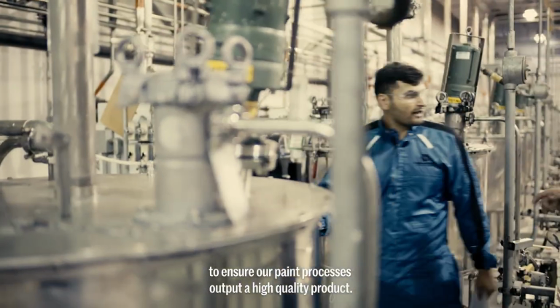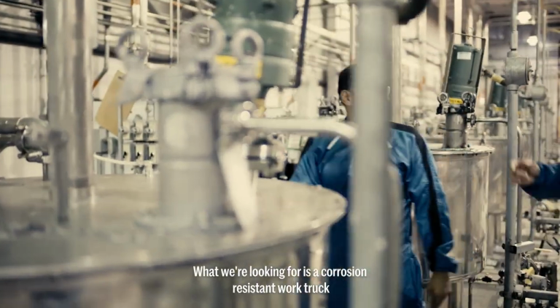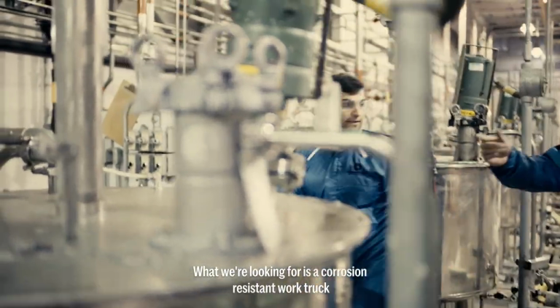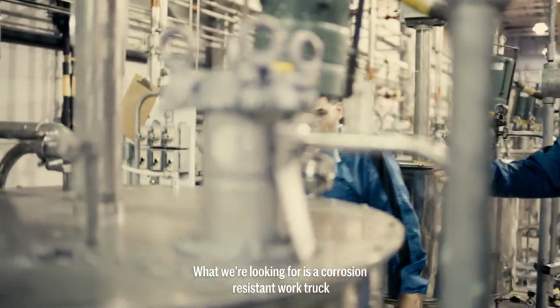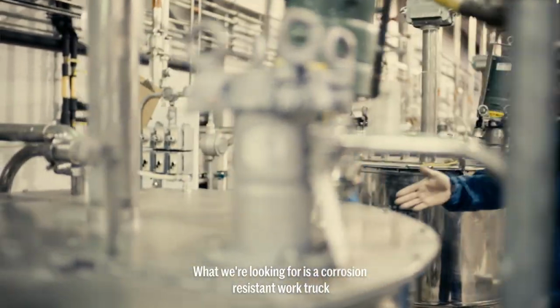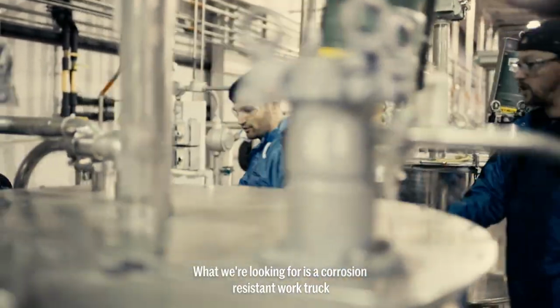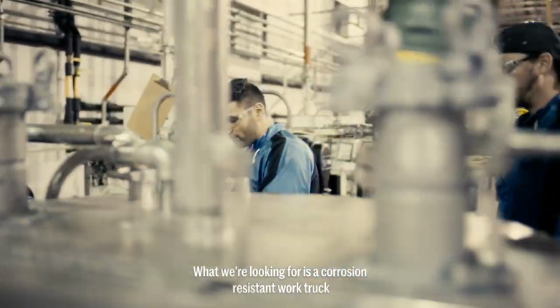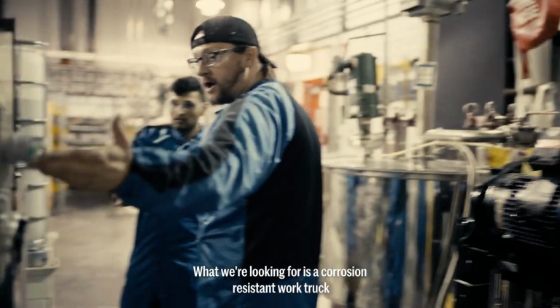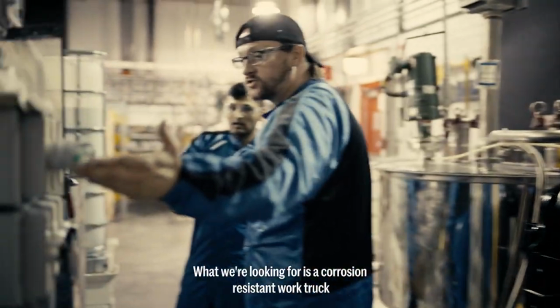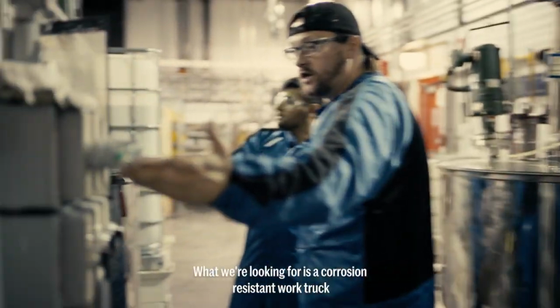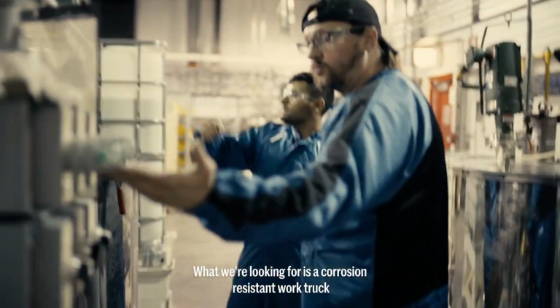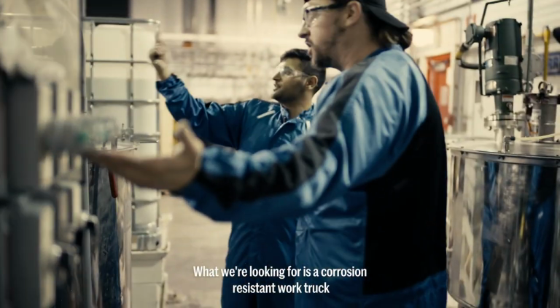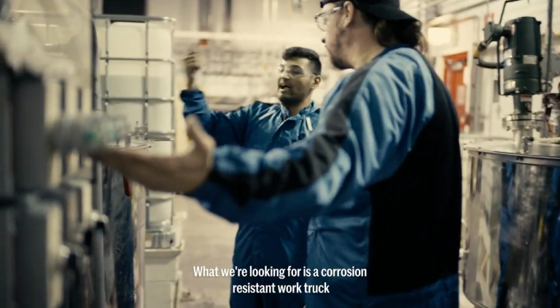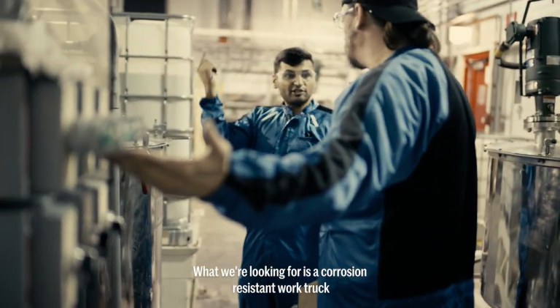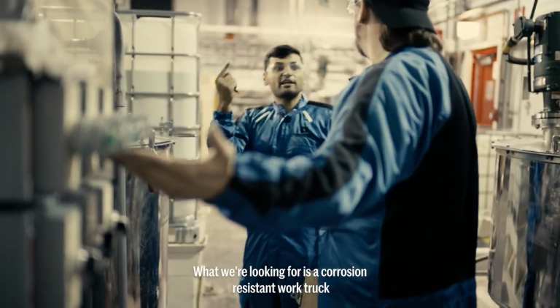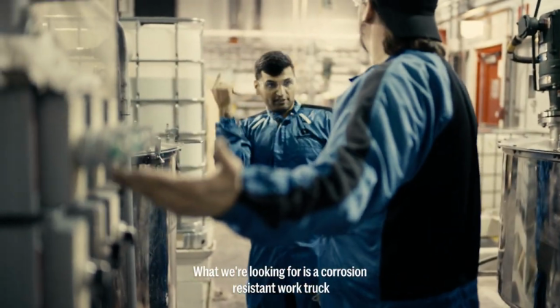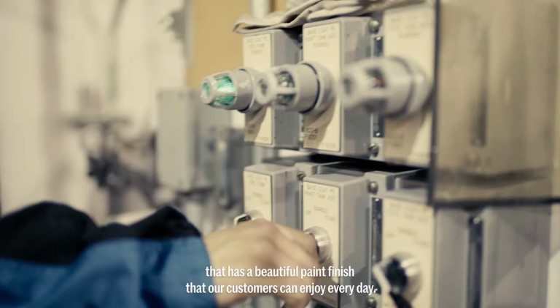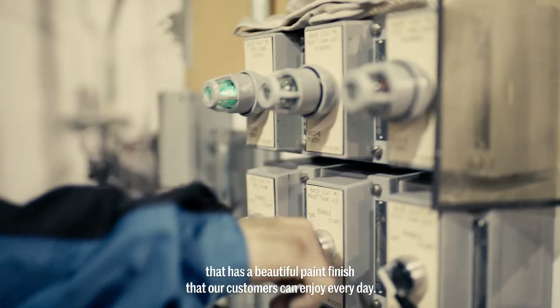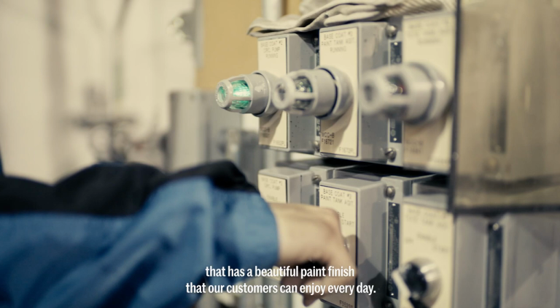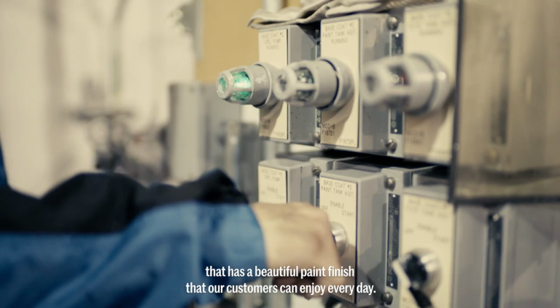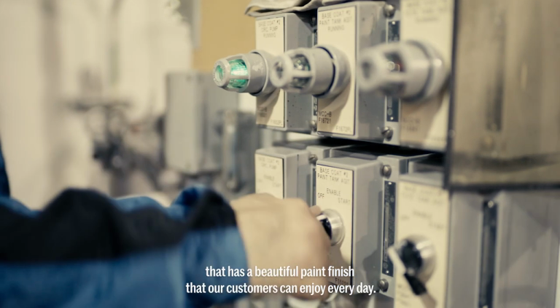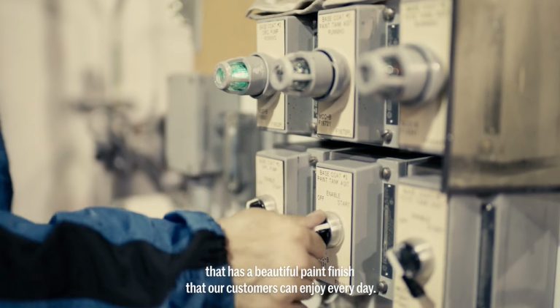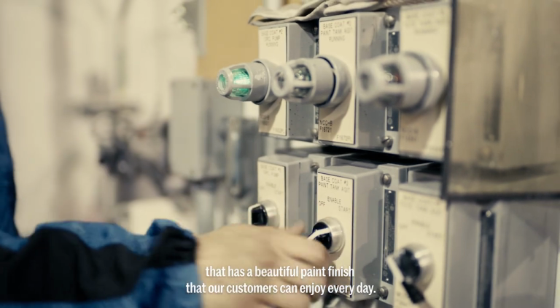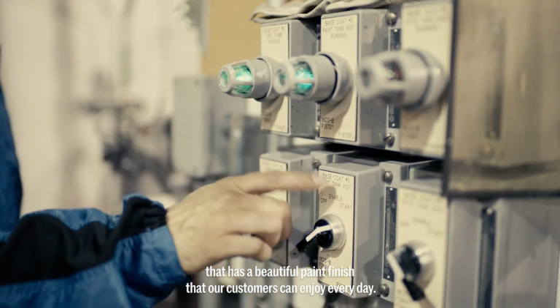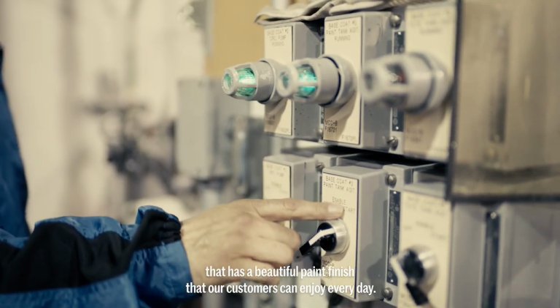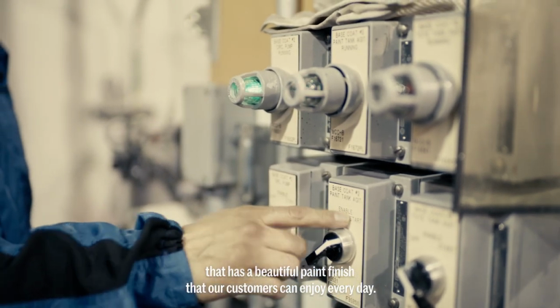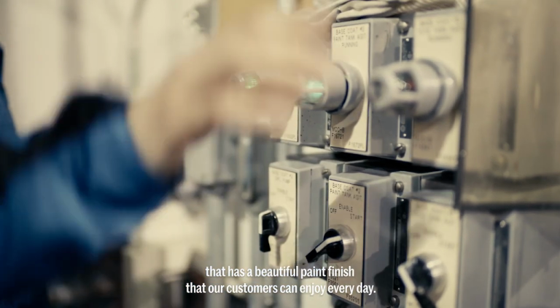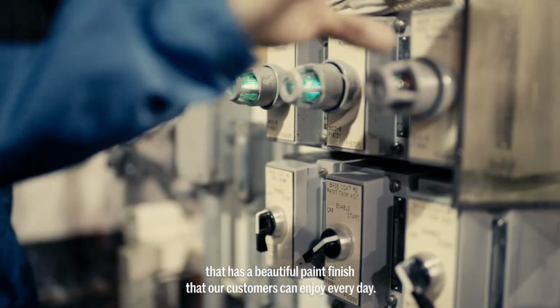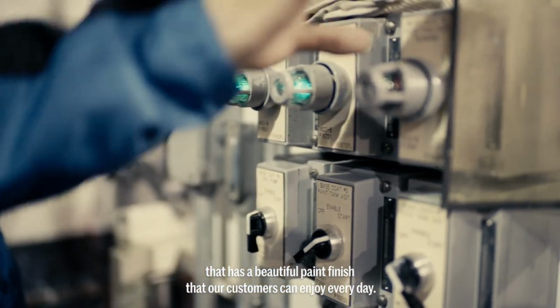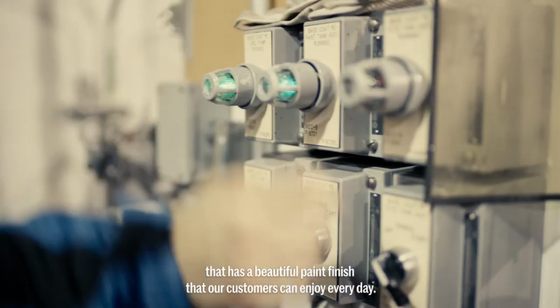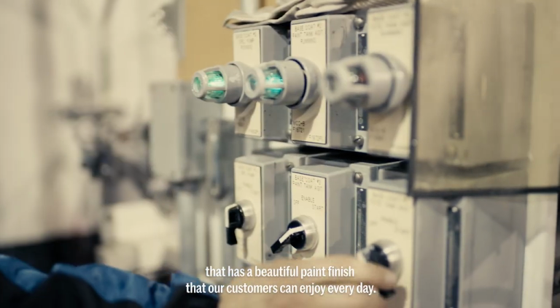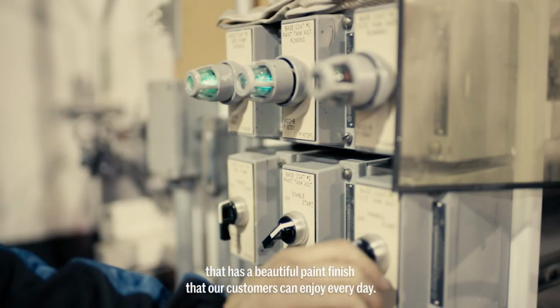What we're looking for is a corrosion-resistant work truck that has a beautiful paint finish that our customers can enjoy every day.